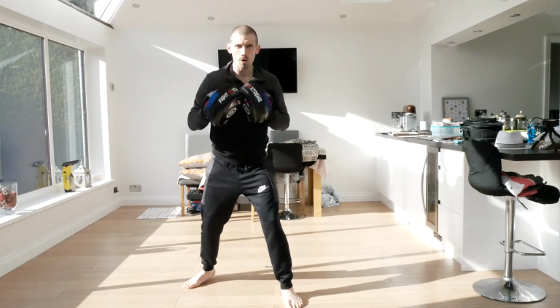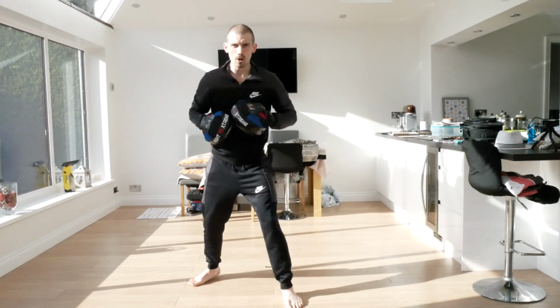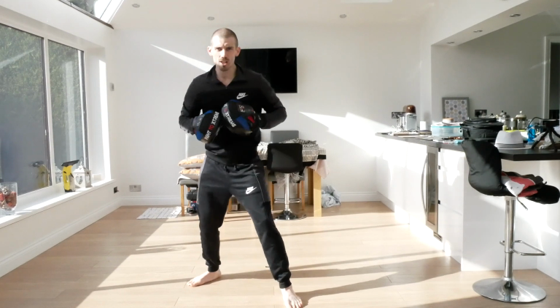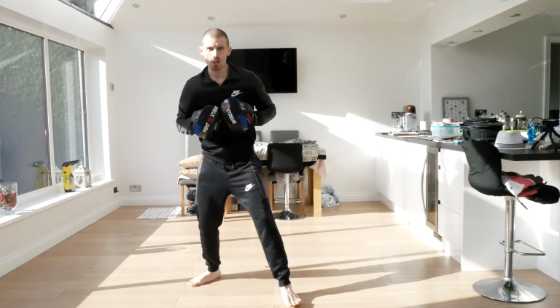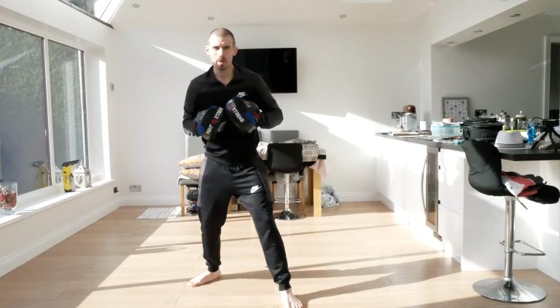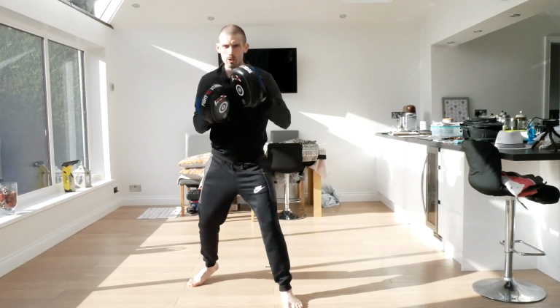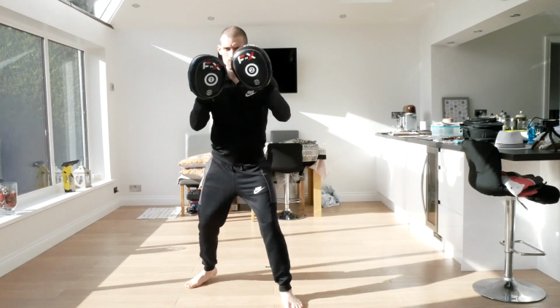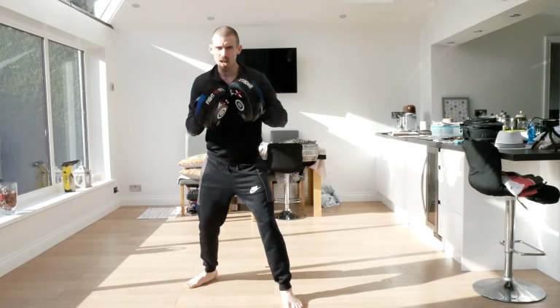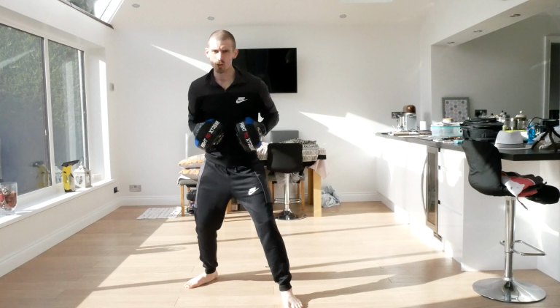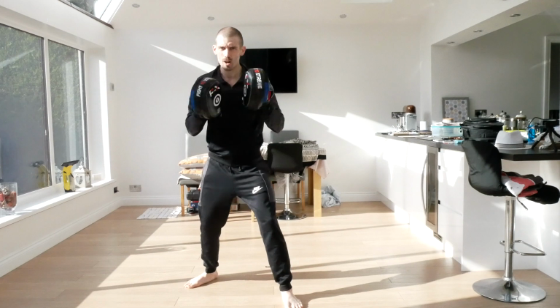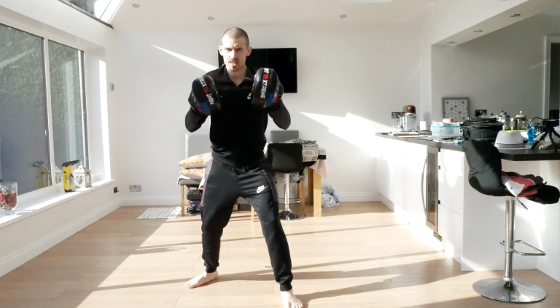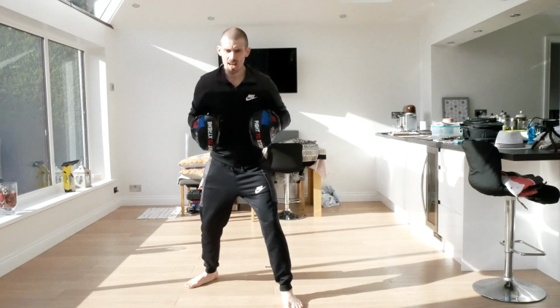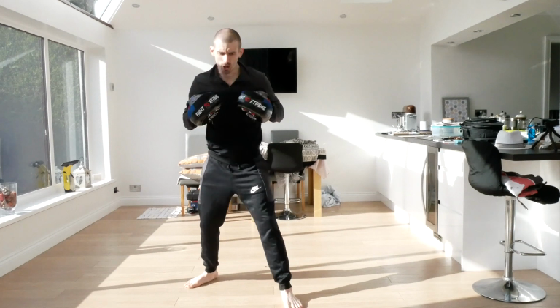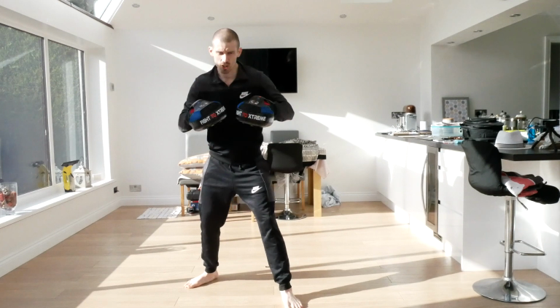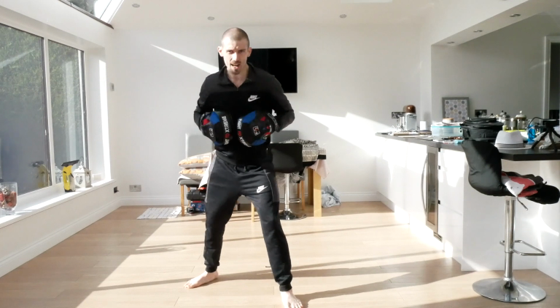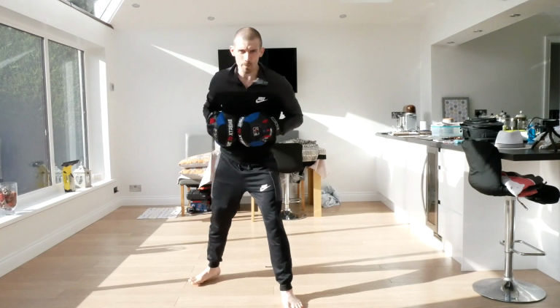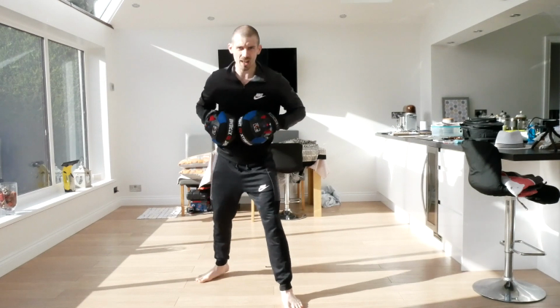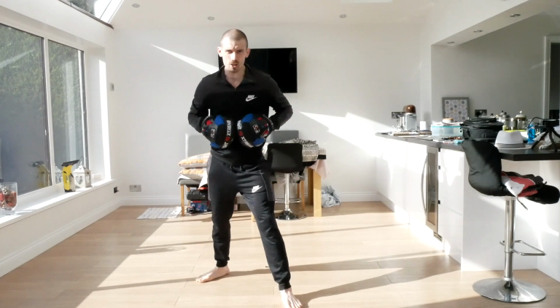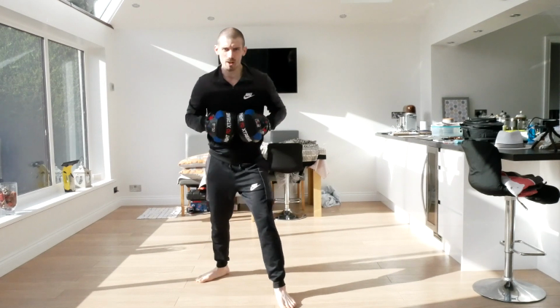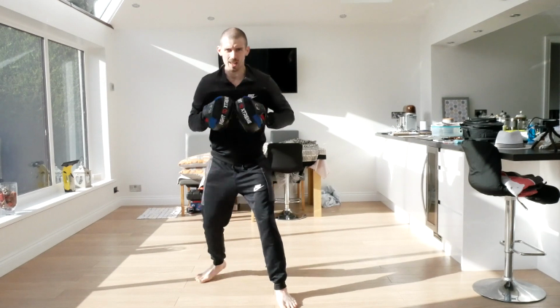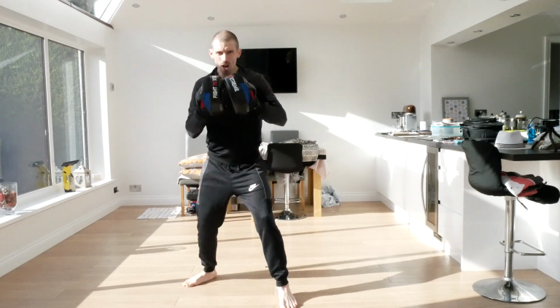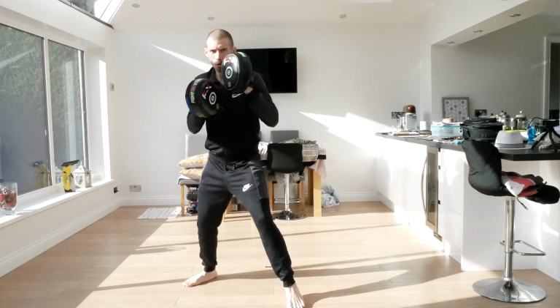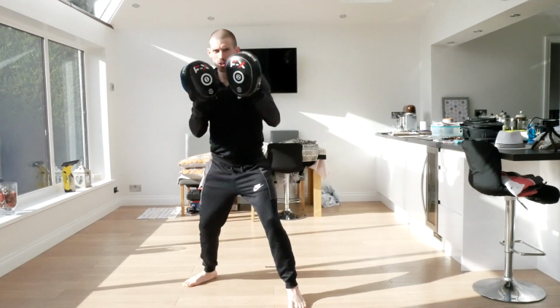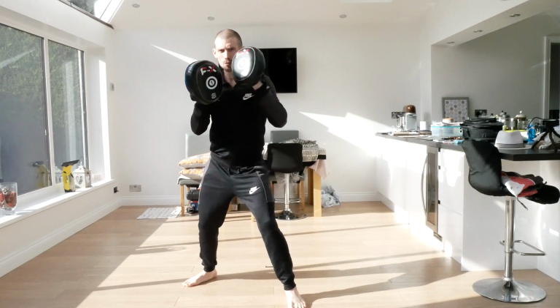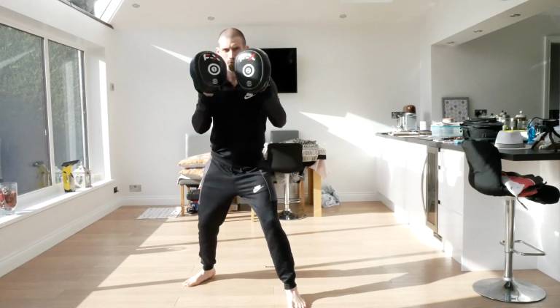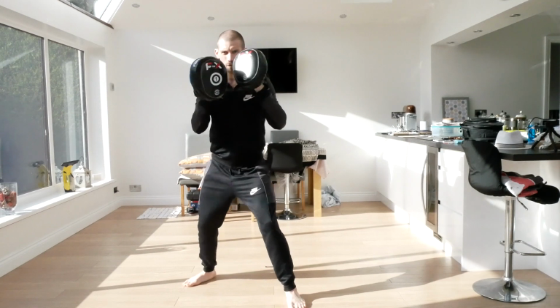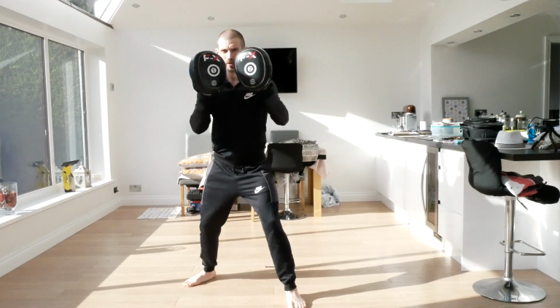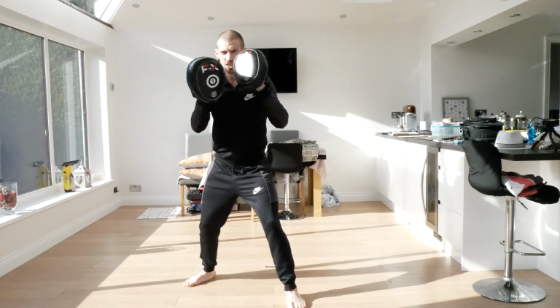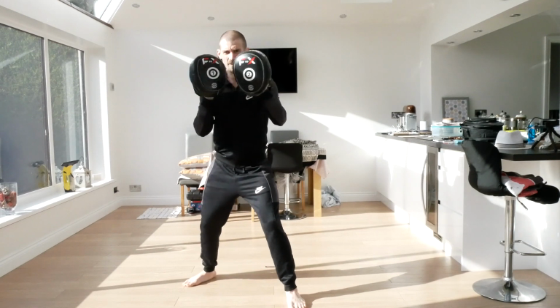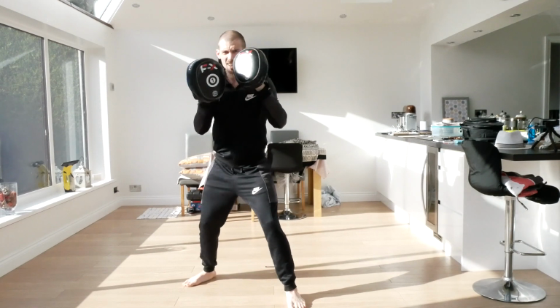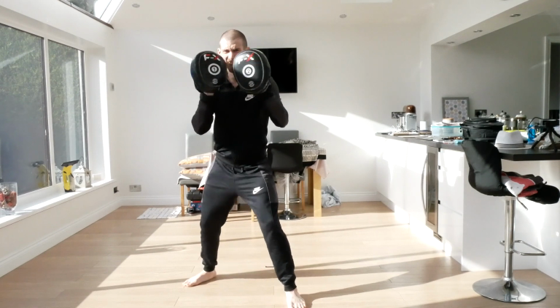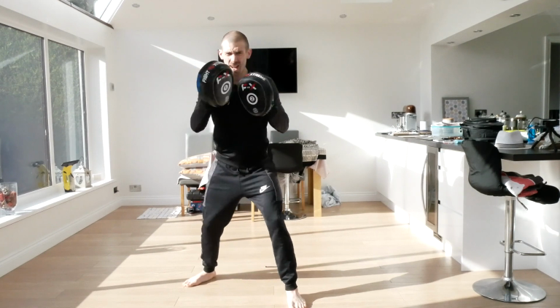This time we're going to do ten straights, ten hooks, ten uppercuts. Ready - one, two, three, four, five, six, seven, eight, nine, ten.